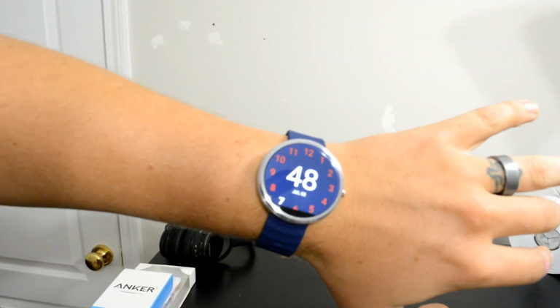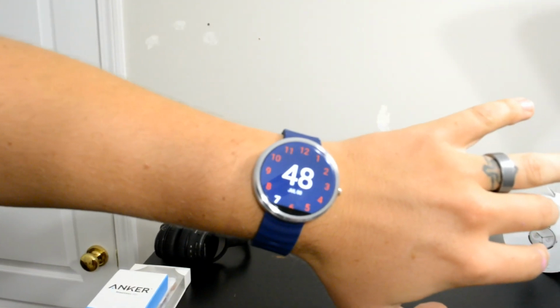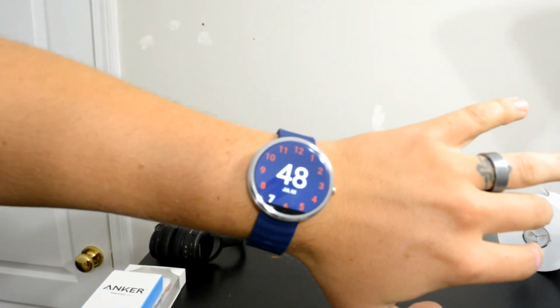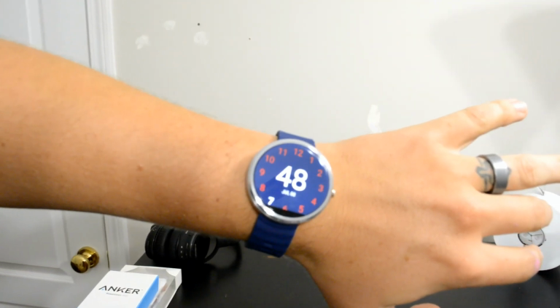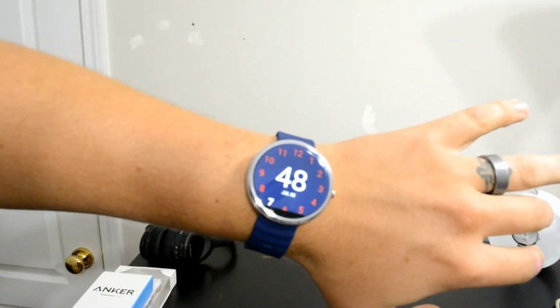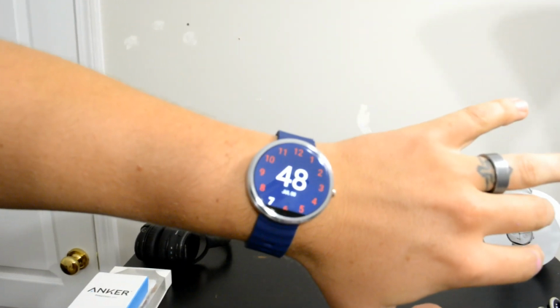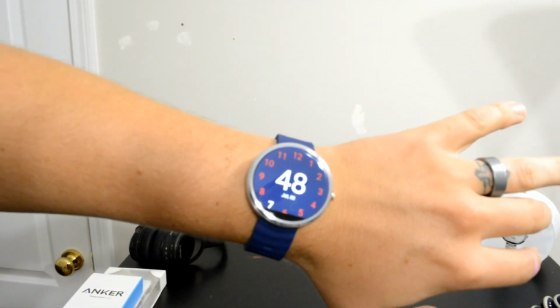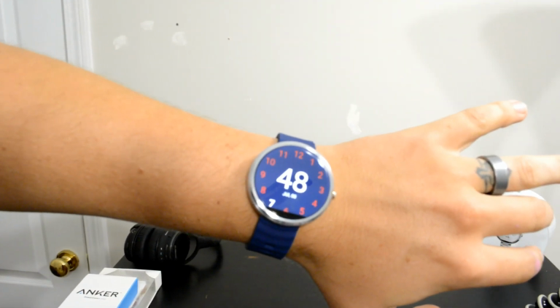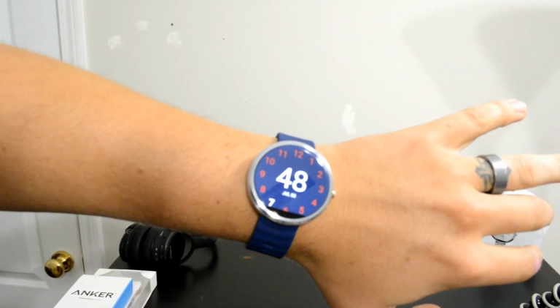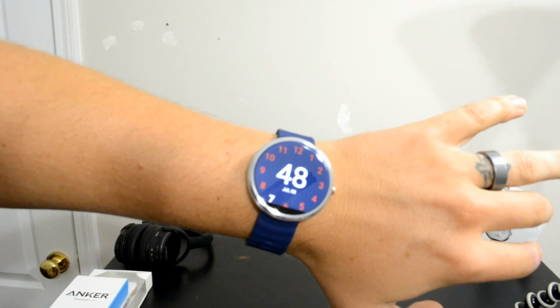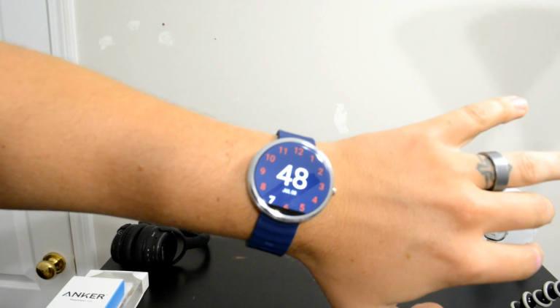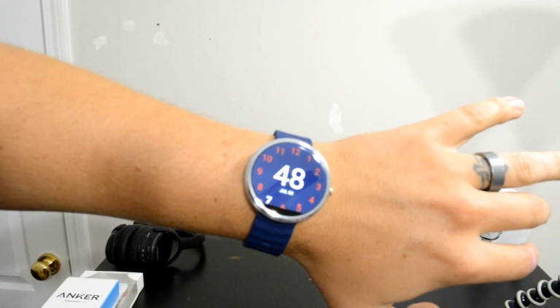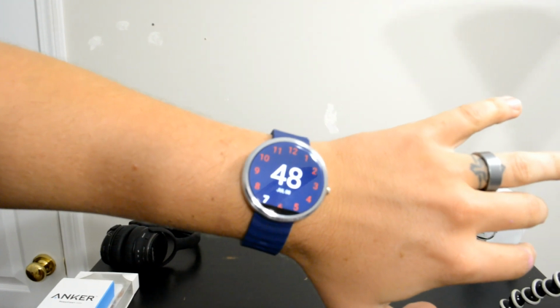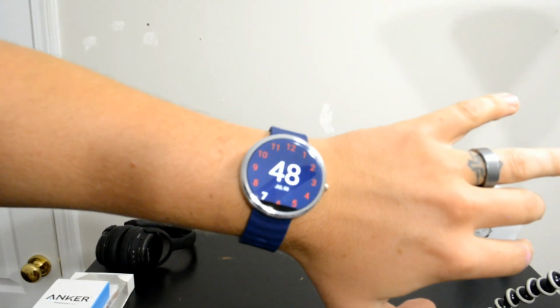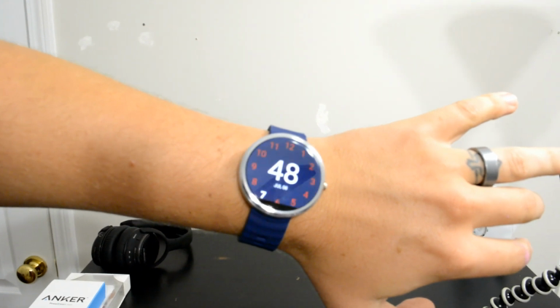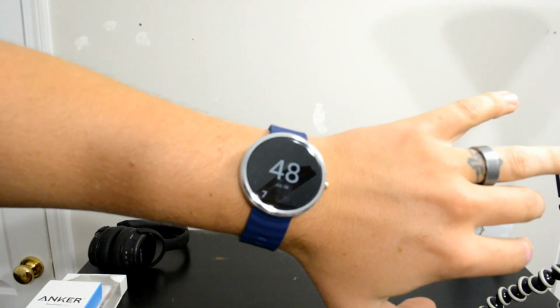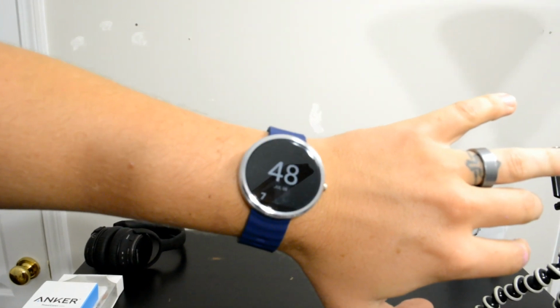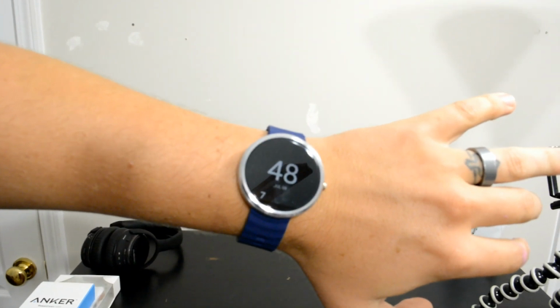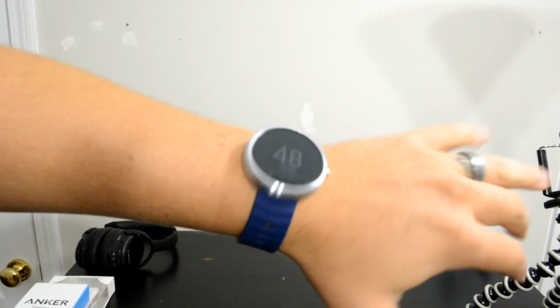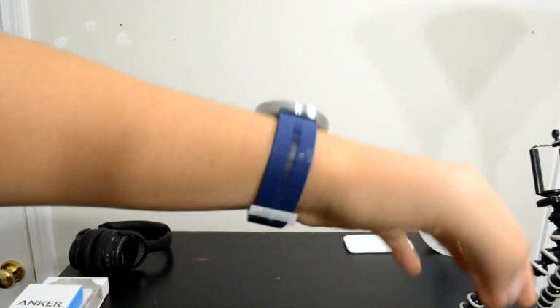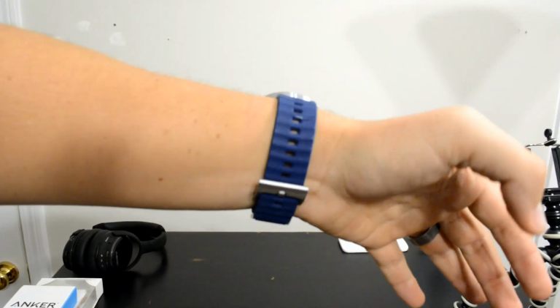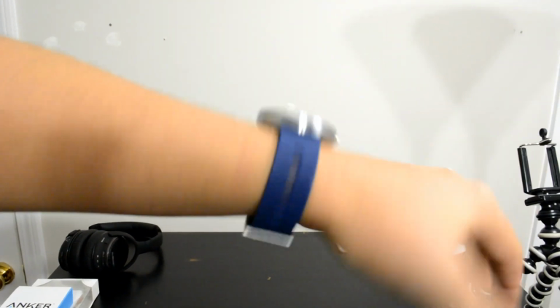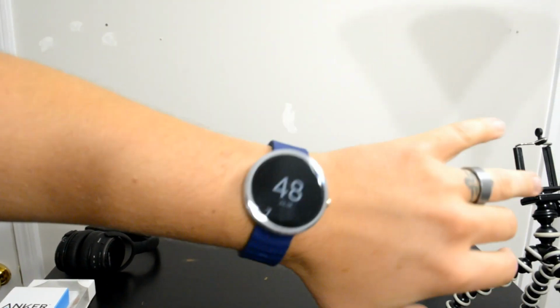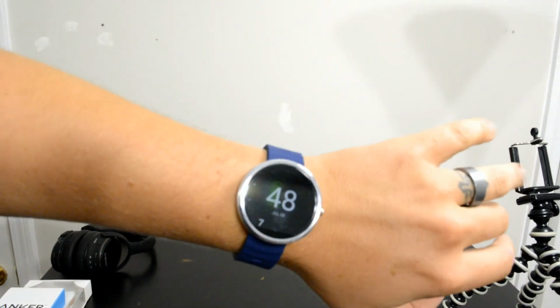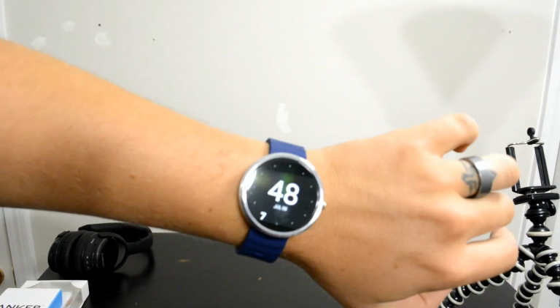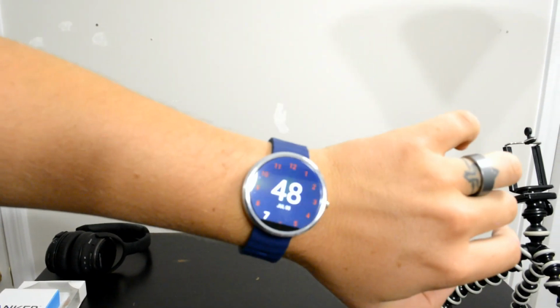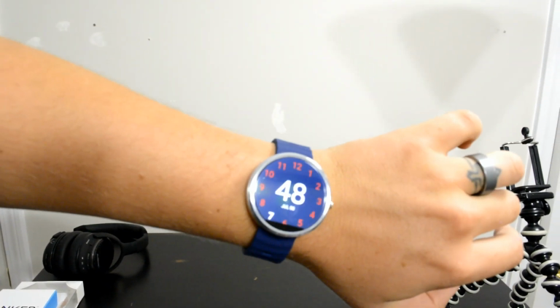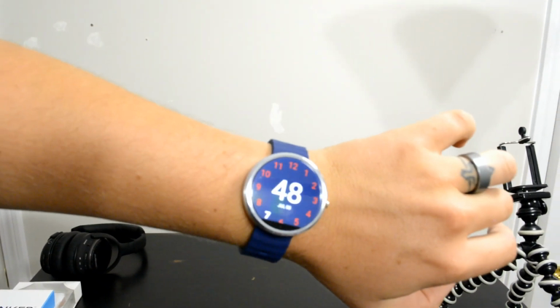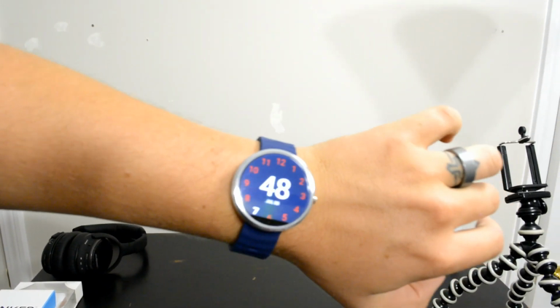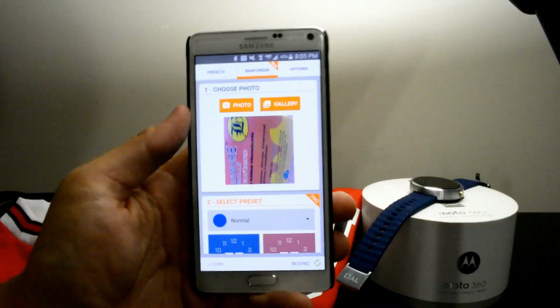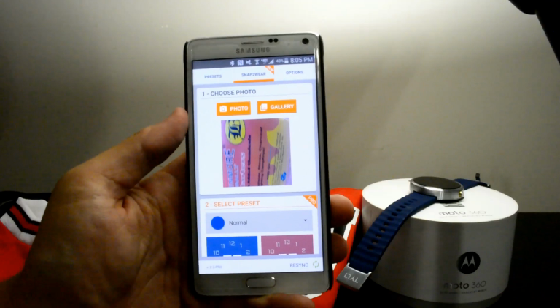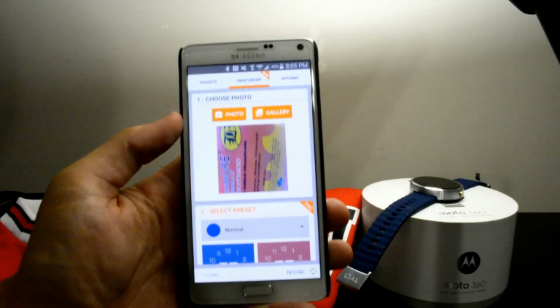This watch face is actually free in the Play Store, but if you want to take advantage of some really cool features, go ahead and pay the $0.99. It's totally worth it.